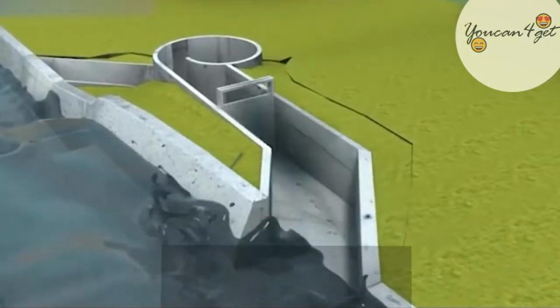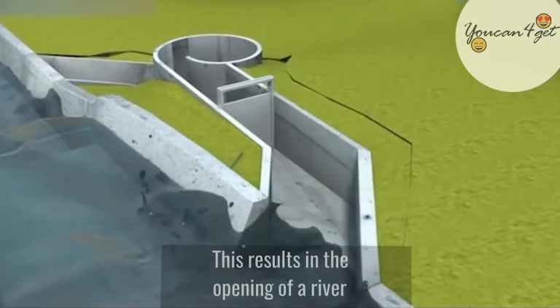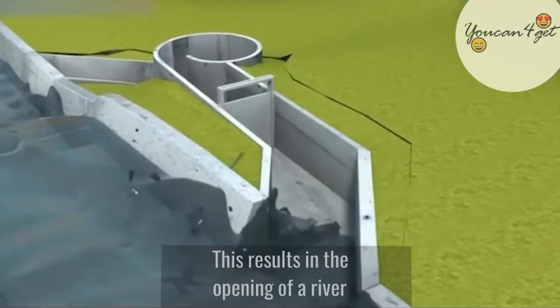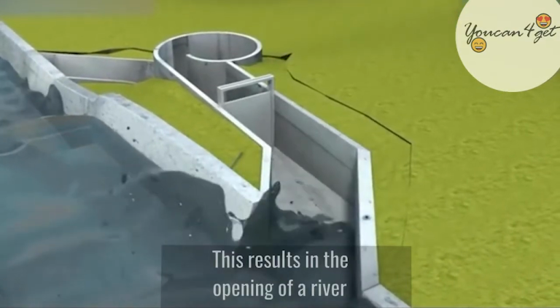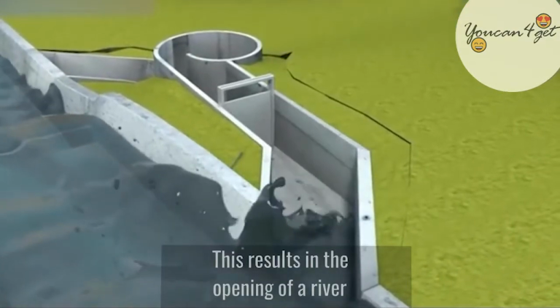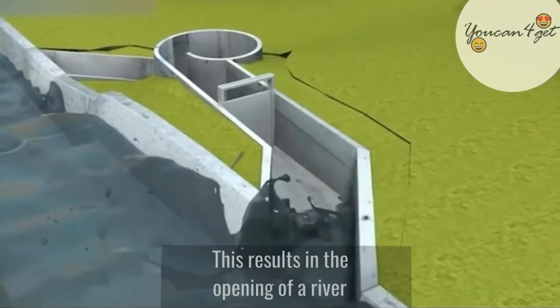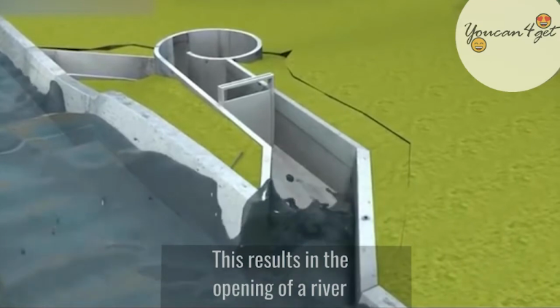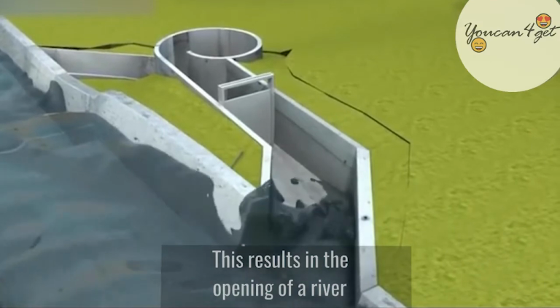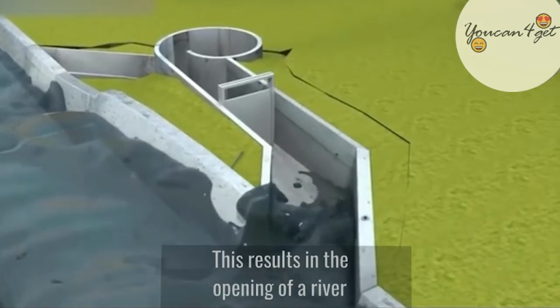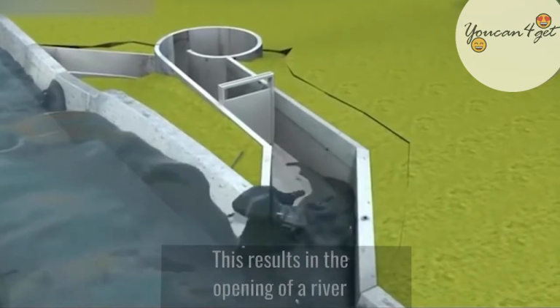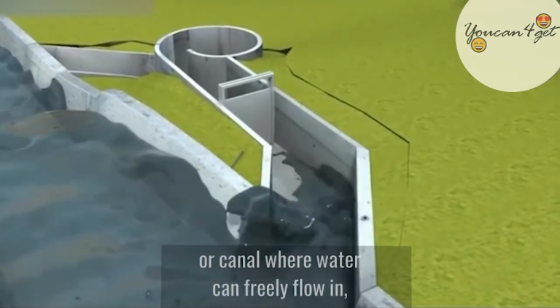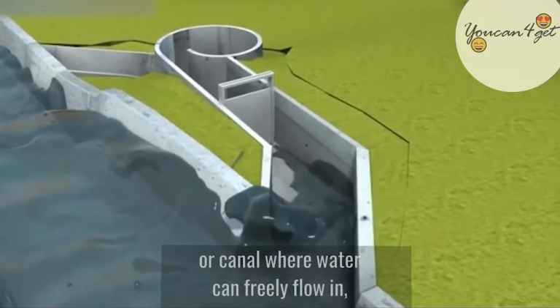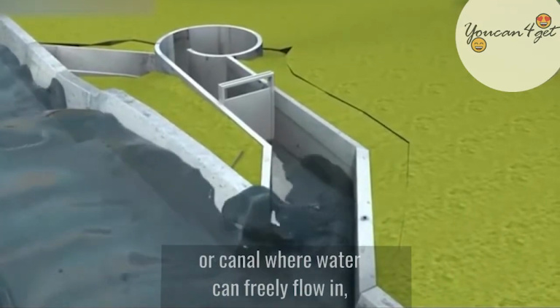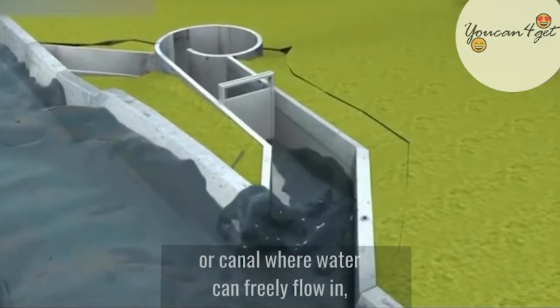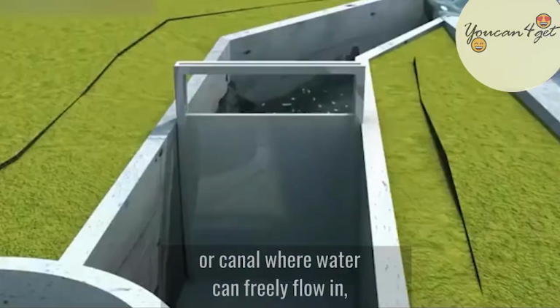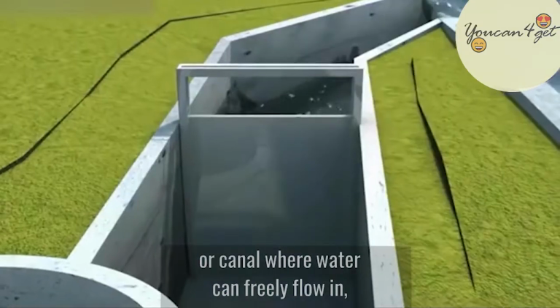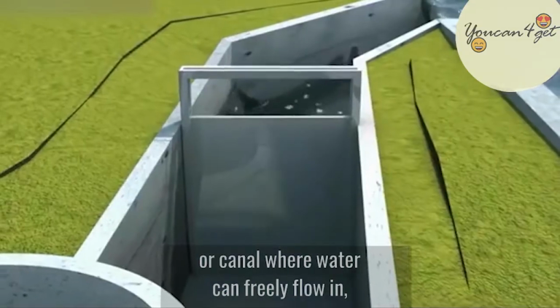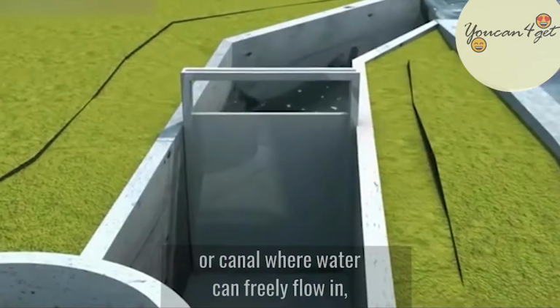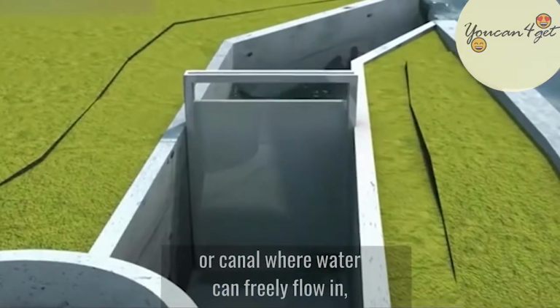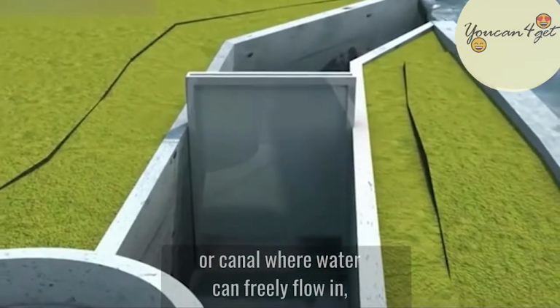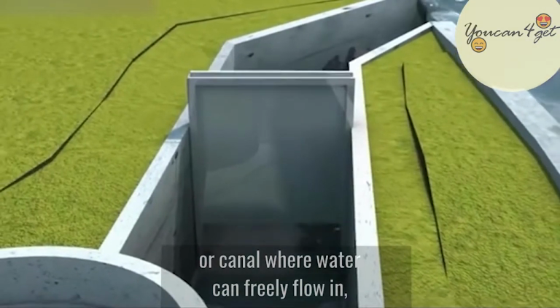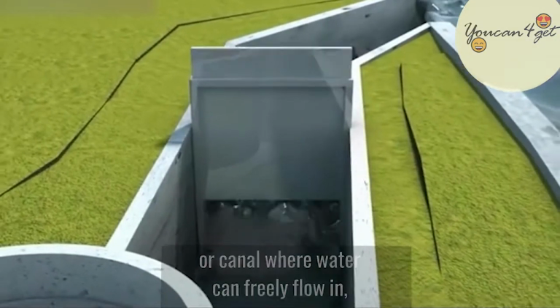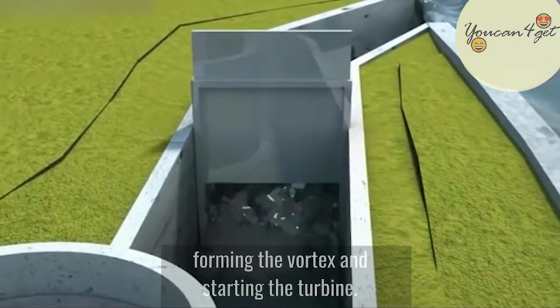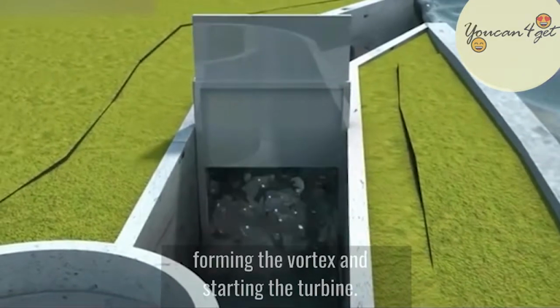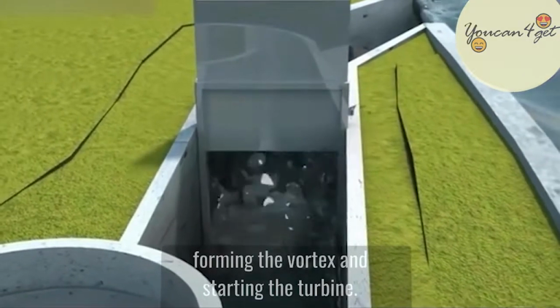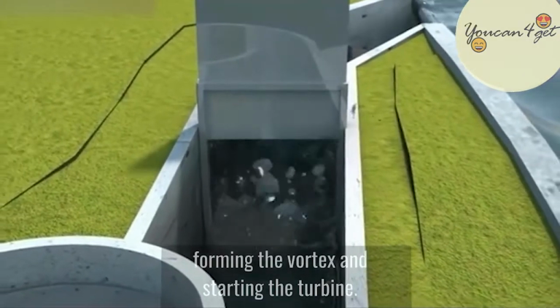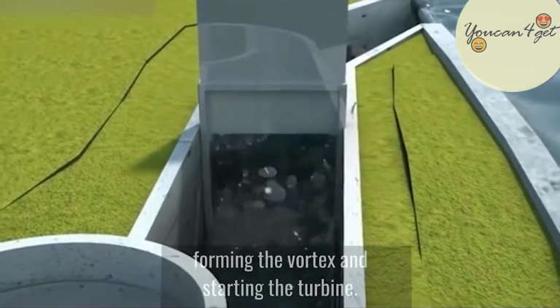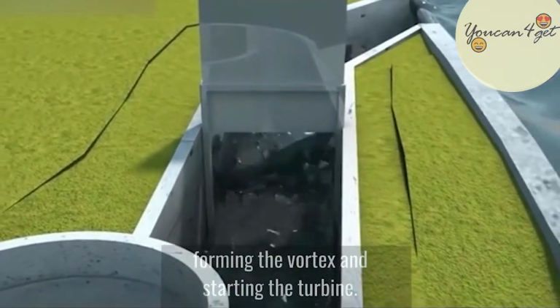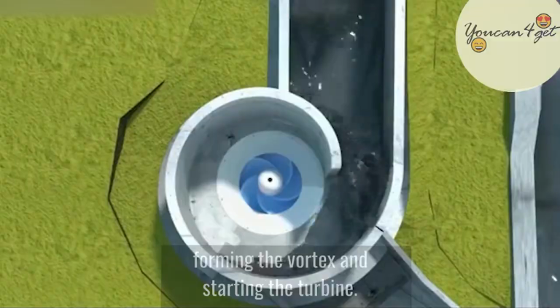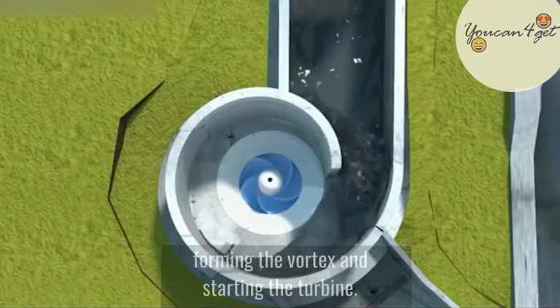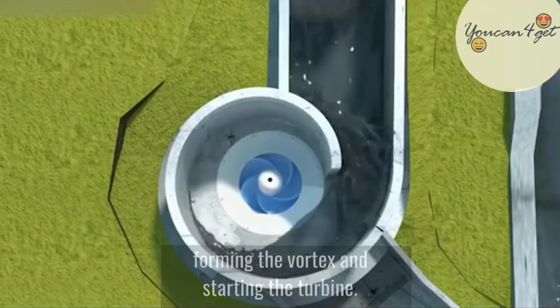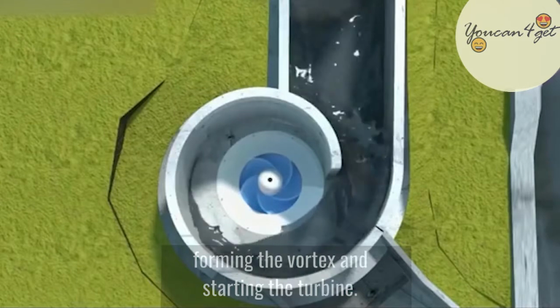The excavation is filled back into place, resulting in the opening of a river or canal where water can freely flow in, forming the vortex and starting the turbine.